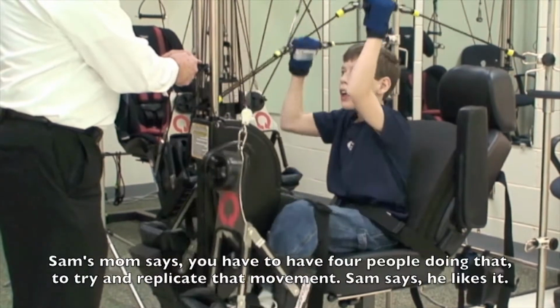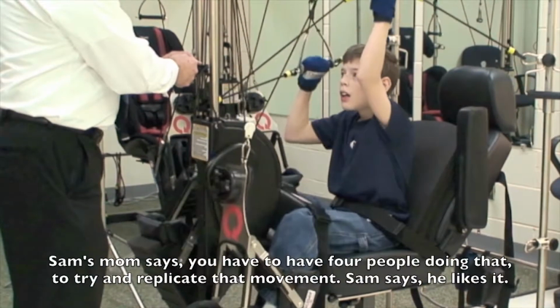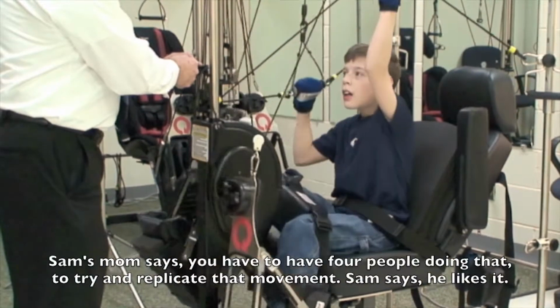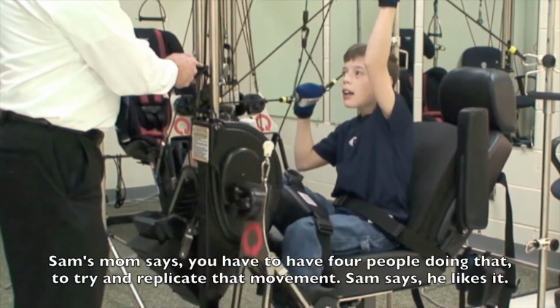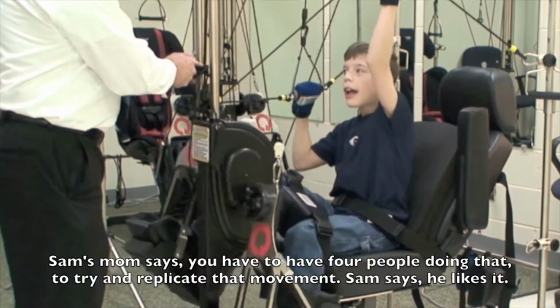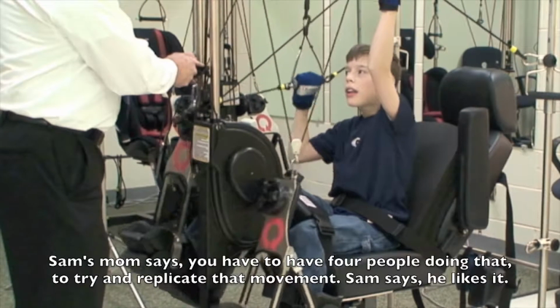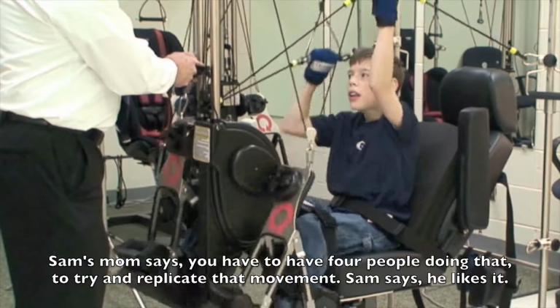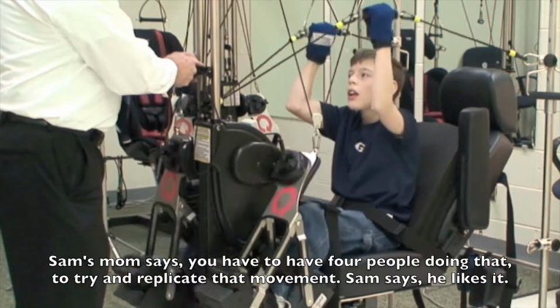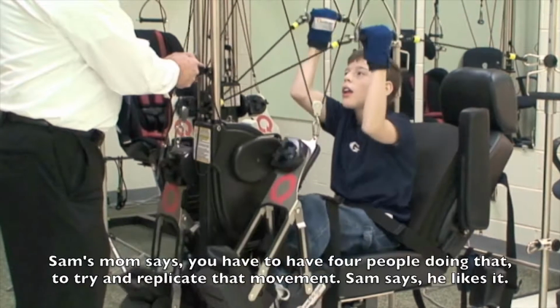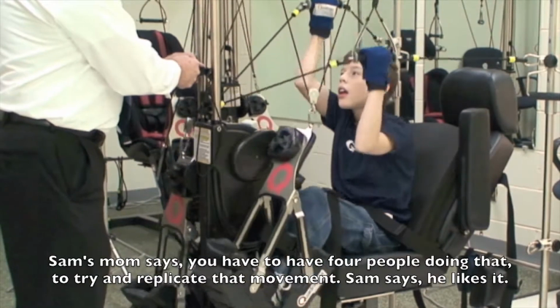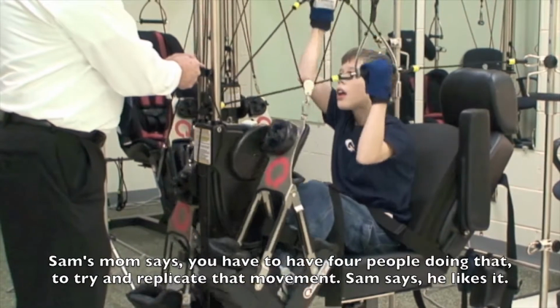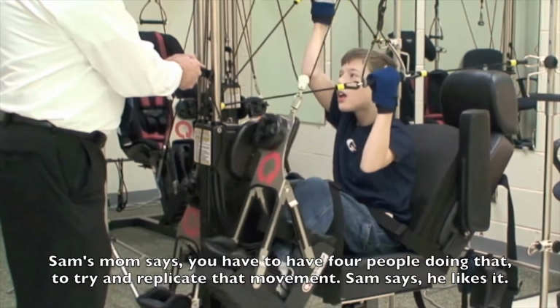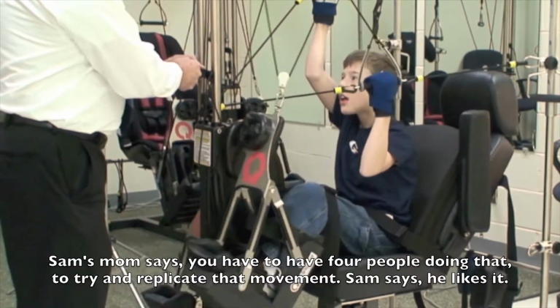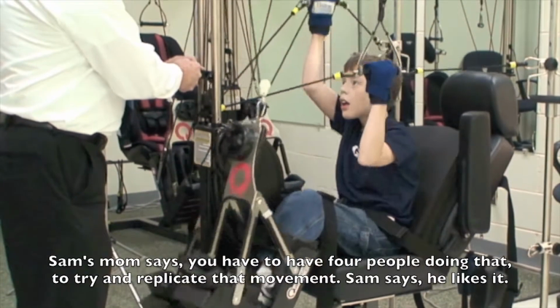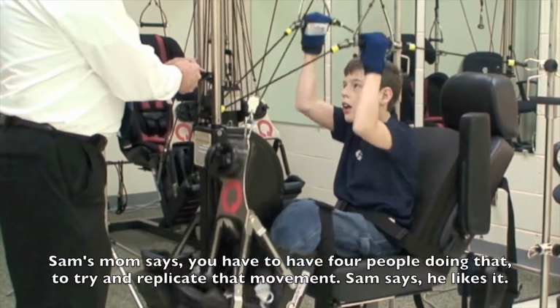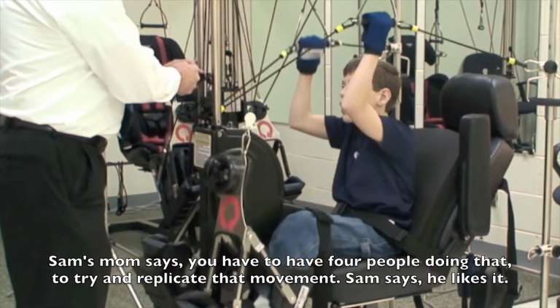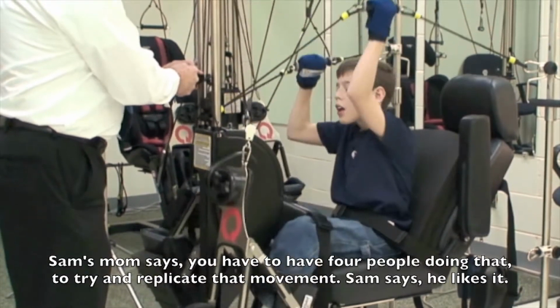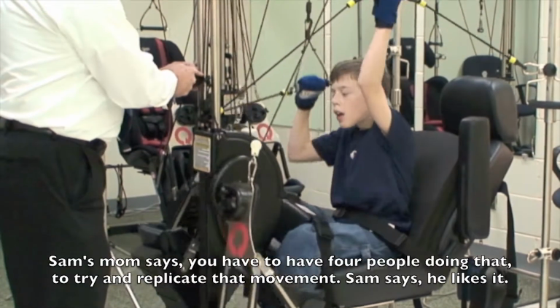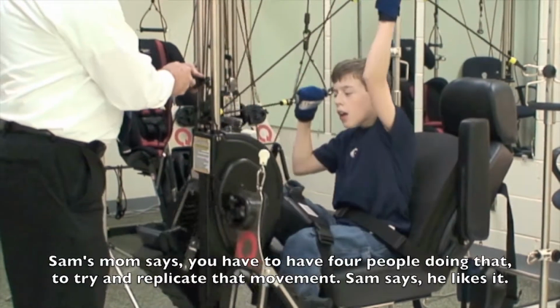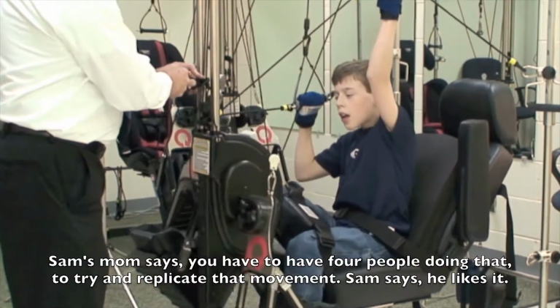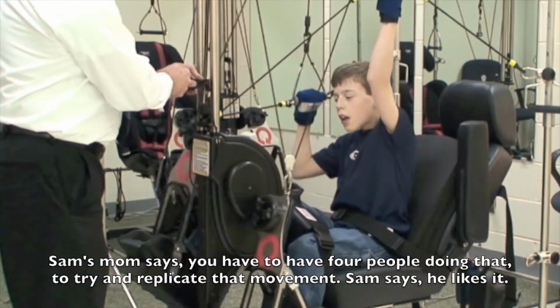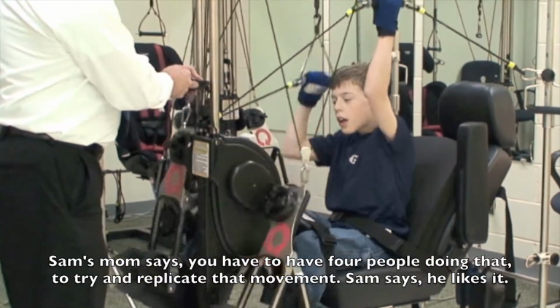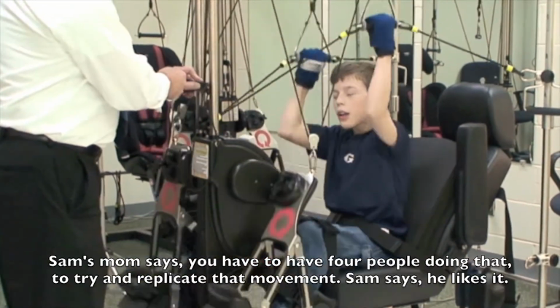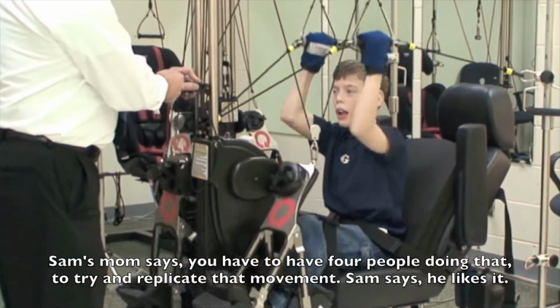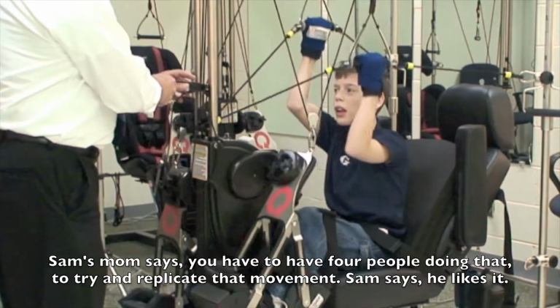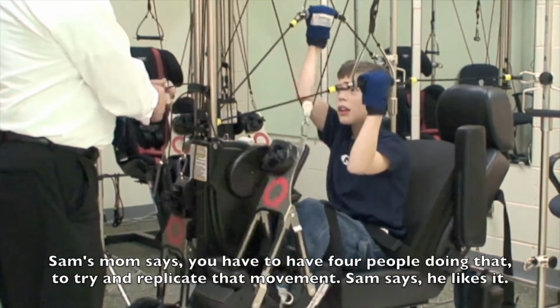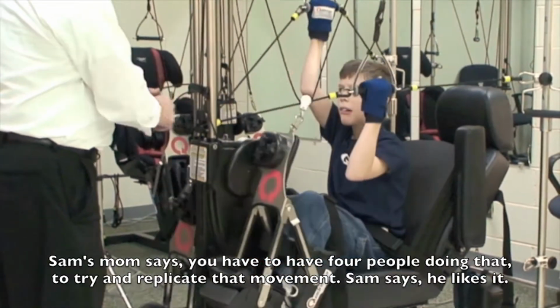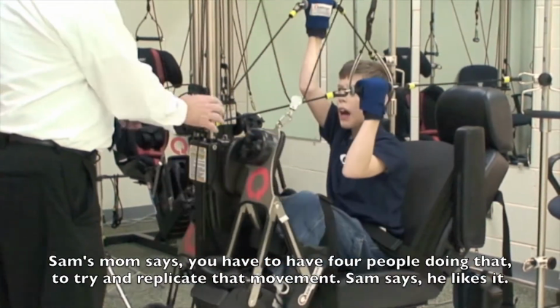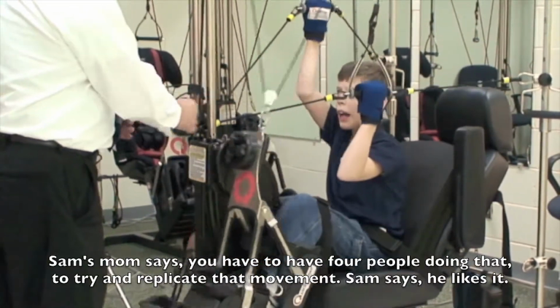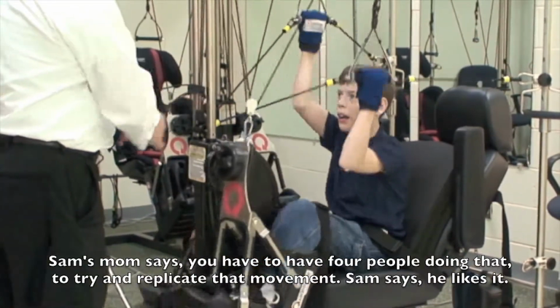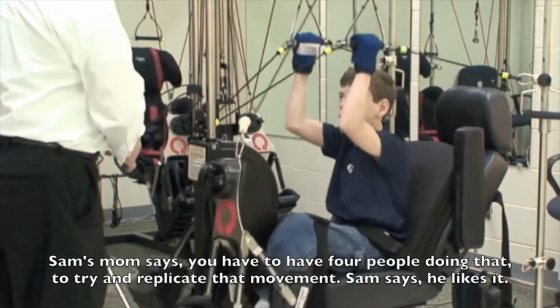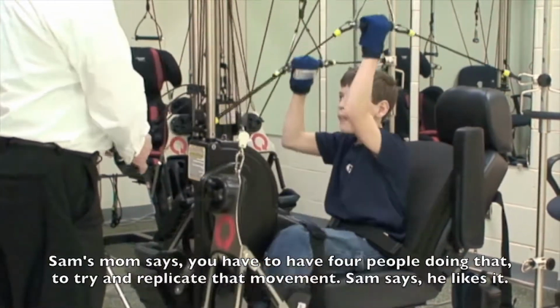You have to have four people doing that to try to replicate that movement.